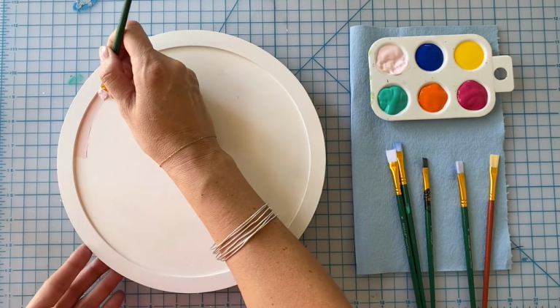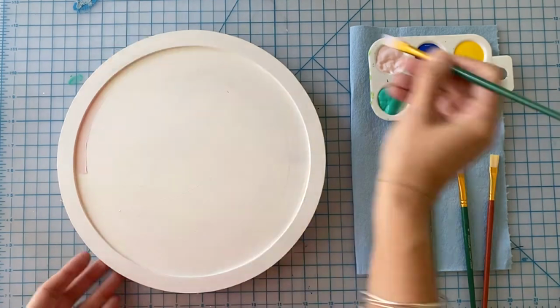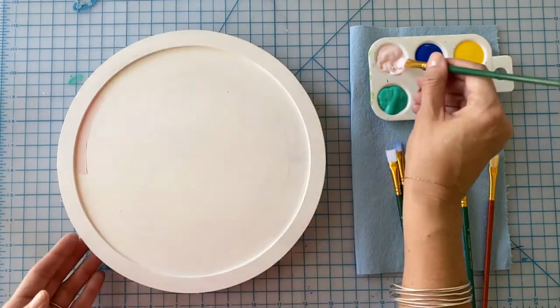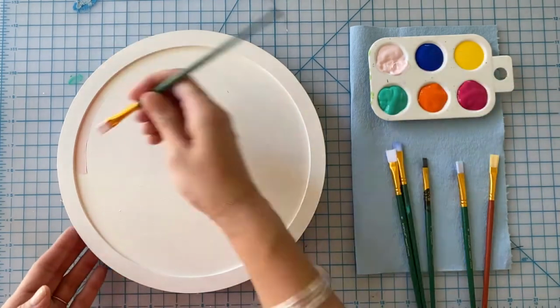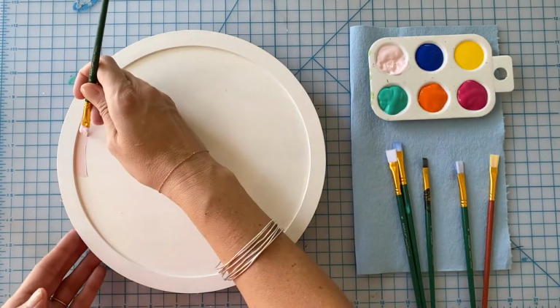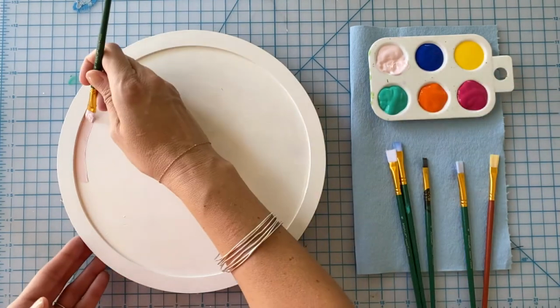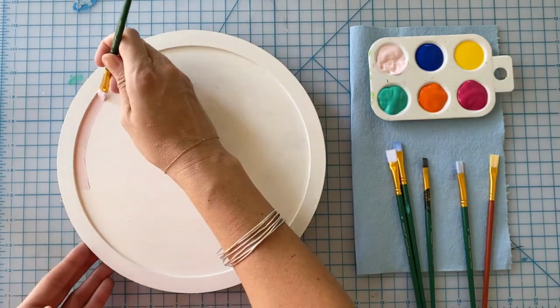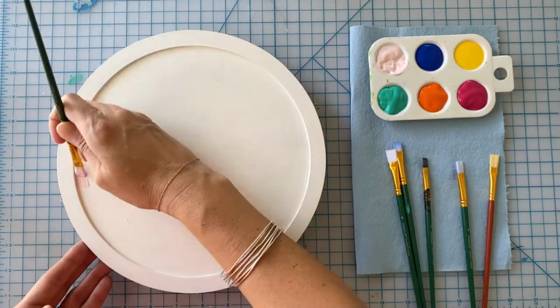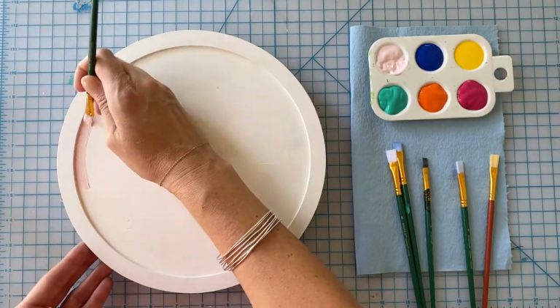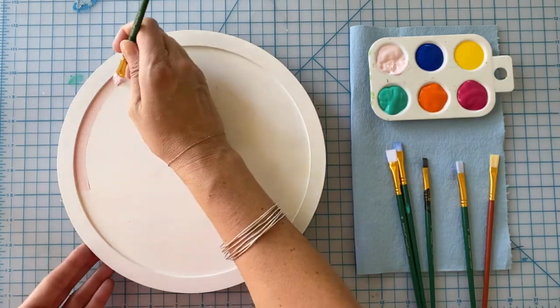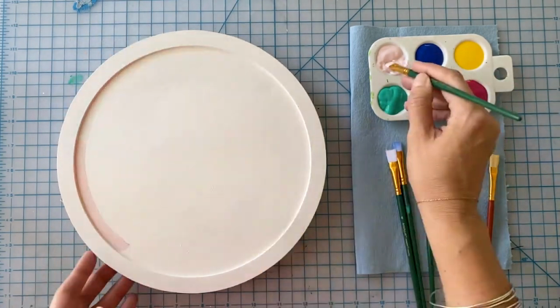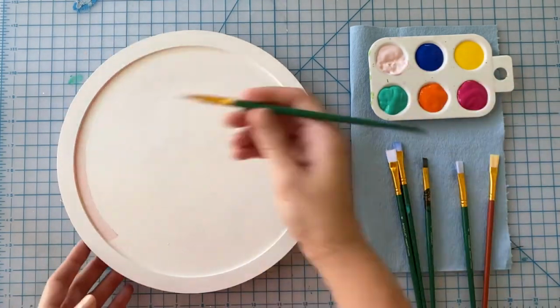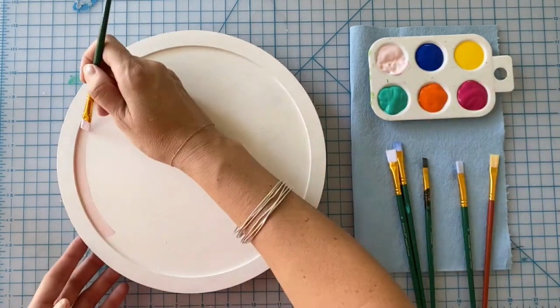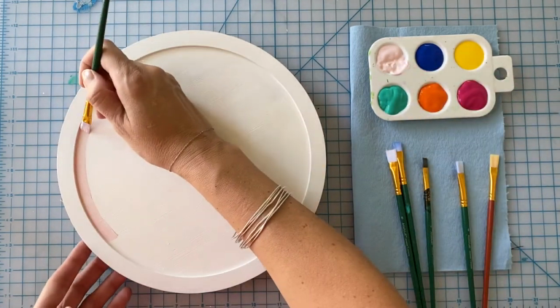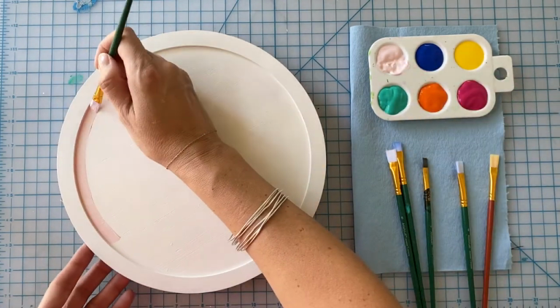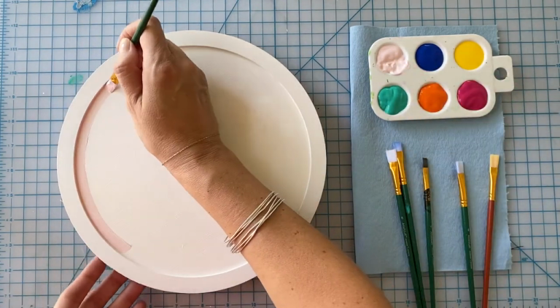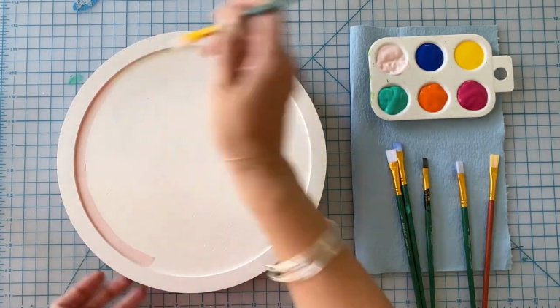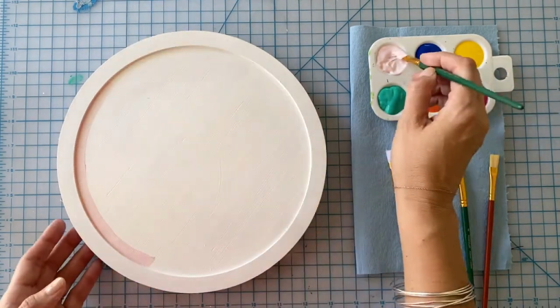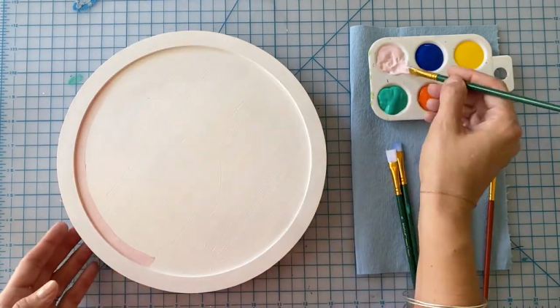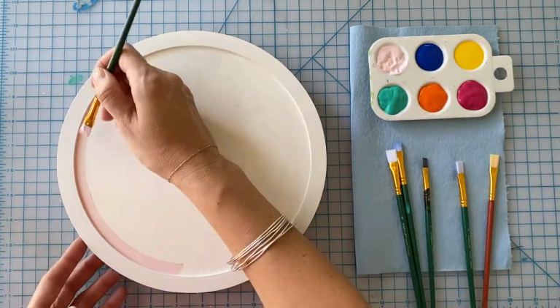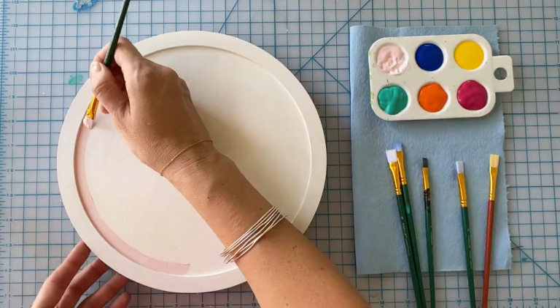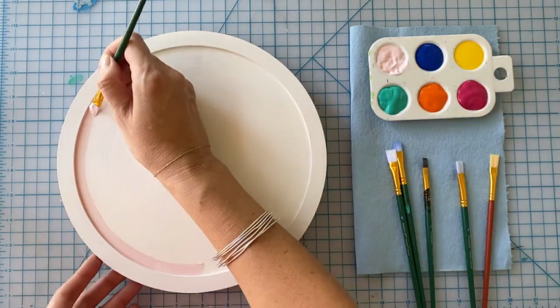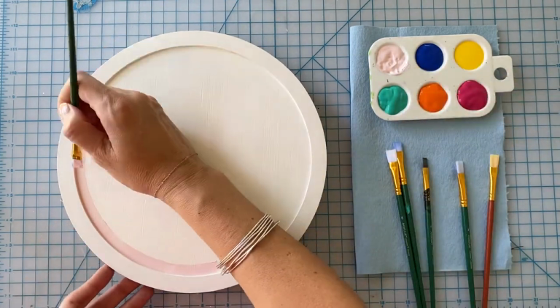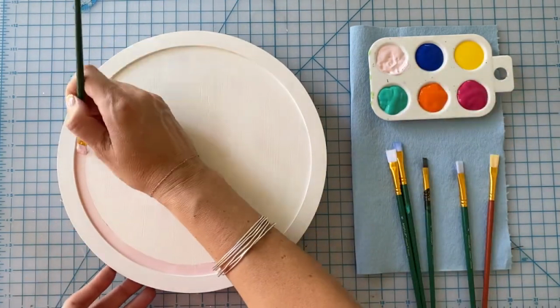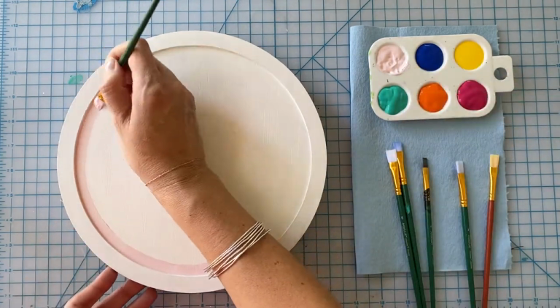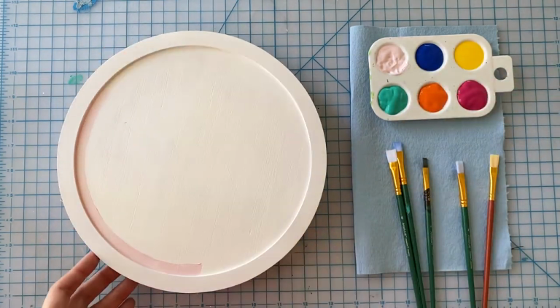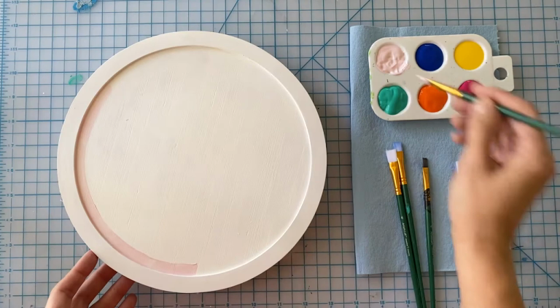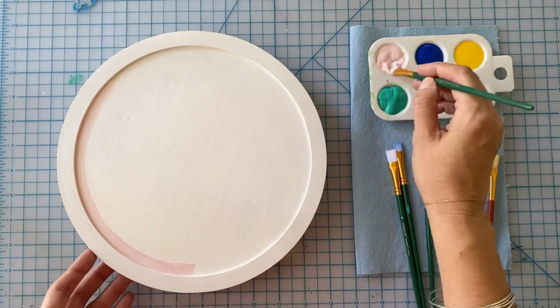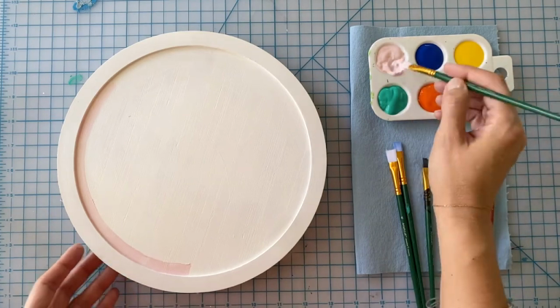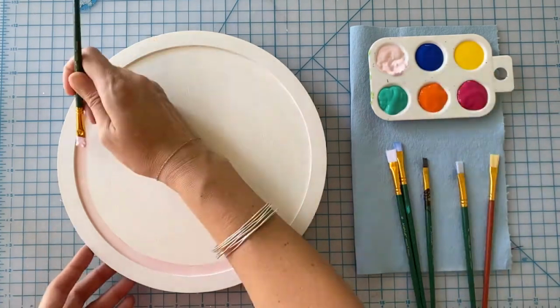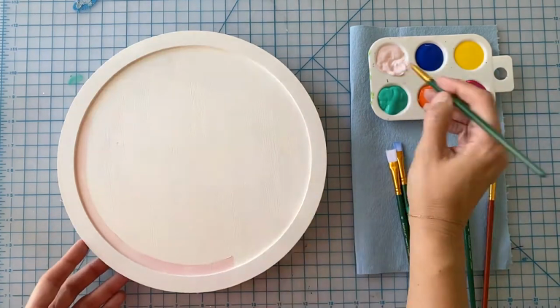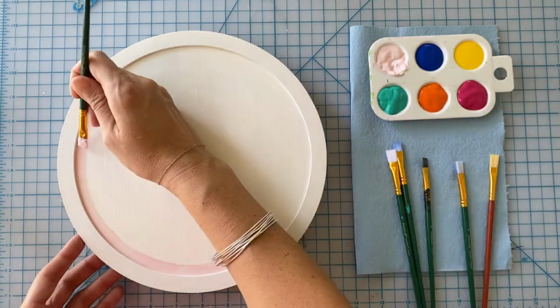Once you're ready to paint, the method is simple. Hold your paintbrush in one spot as you slowly spin the Lazy Susan.